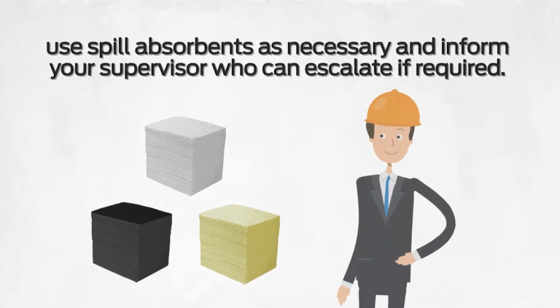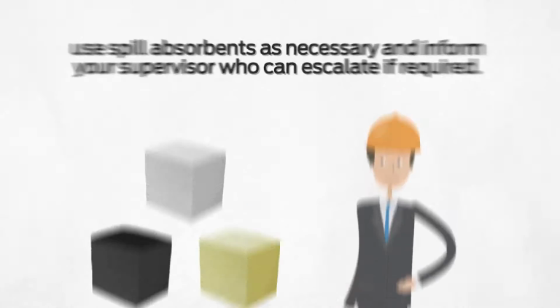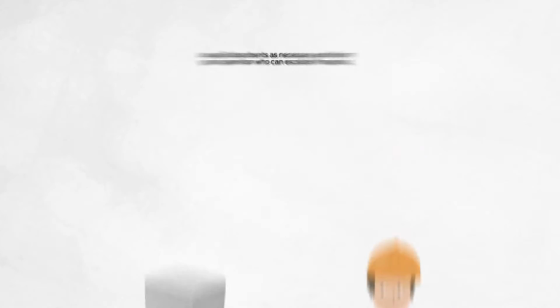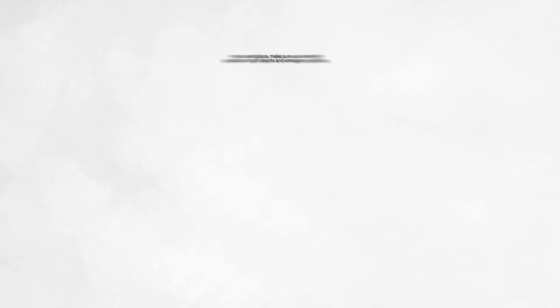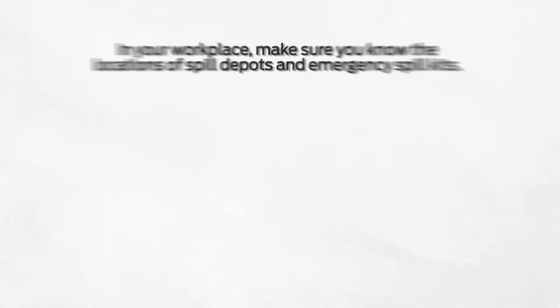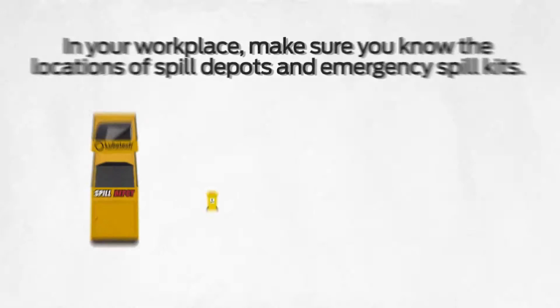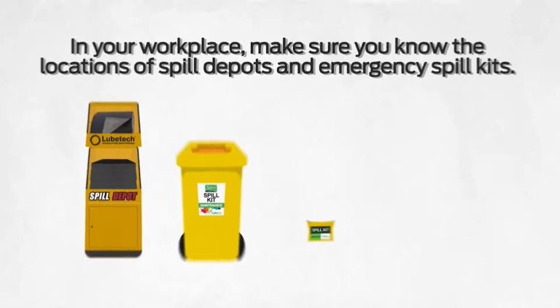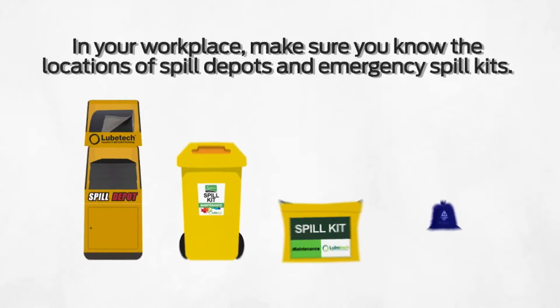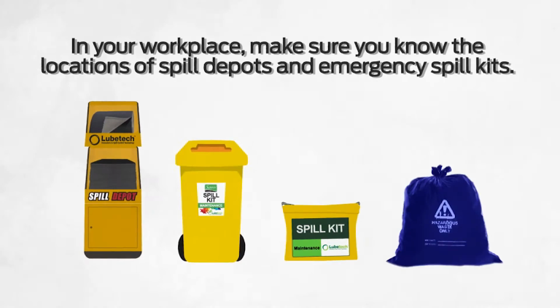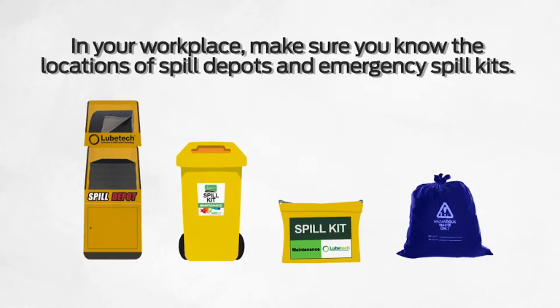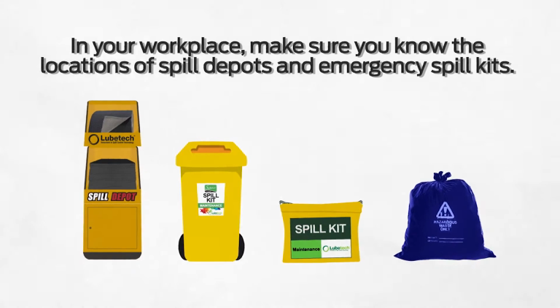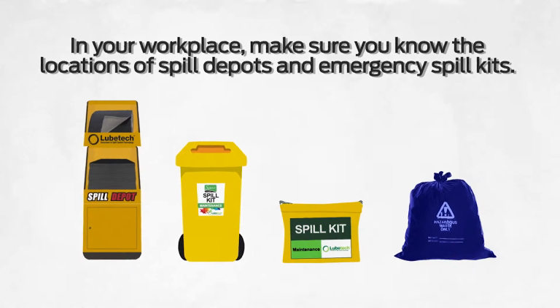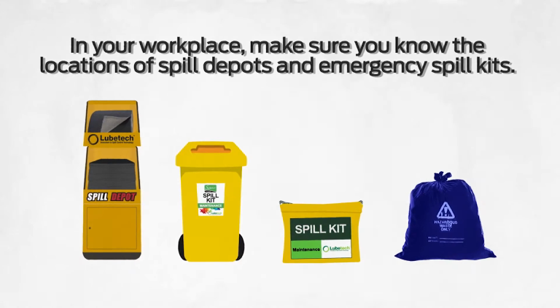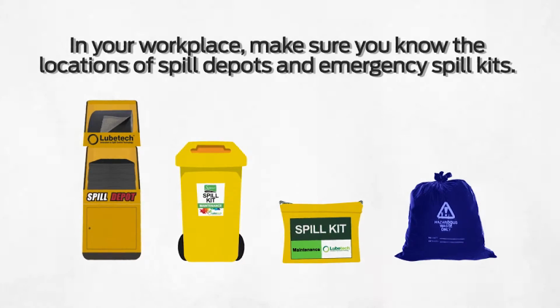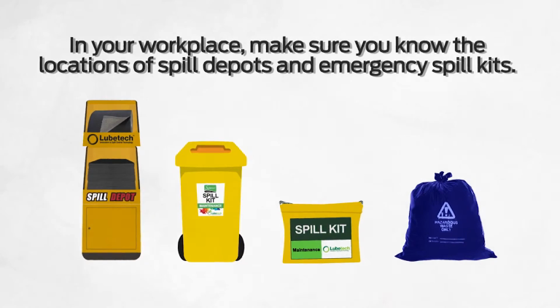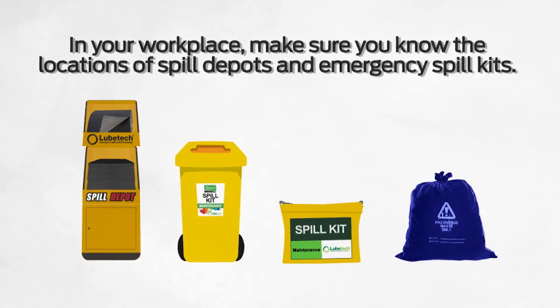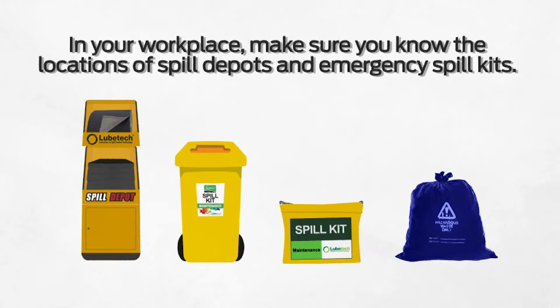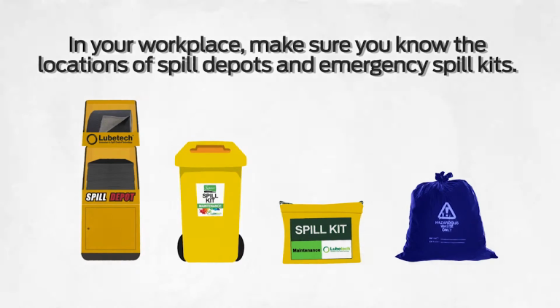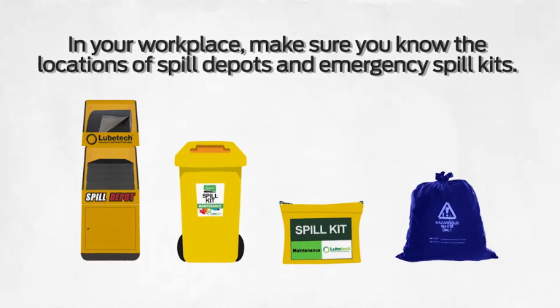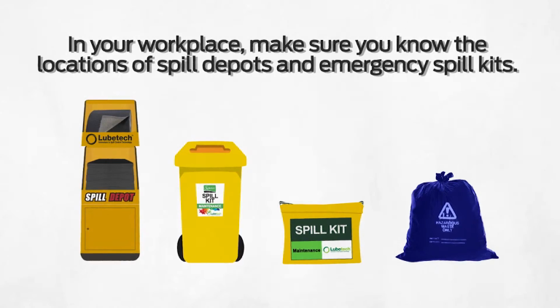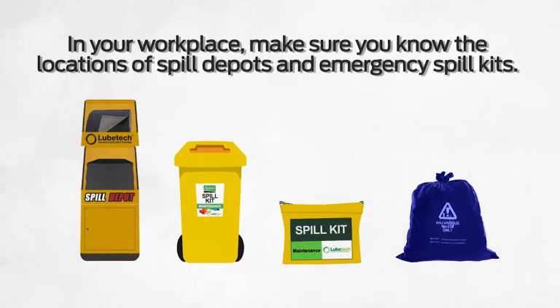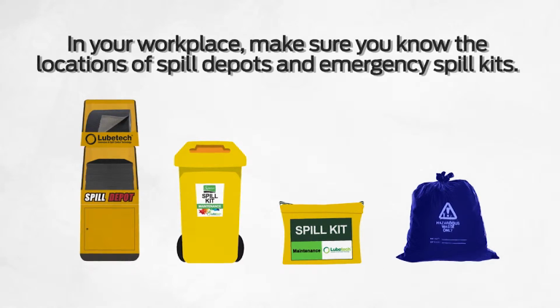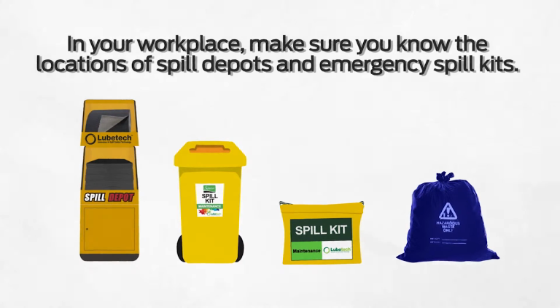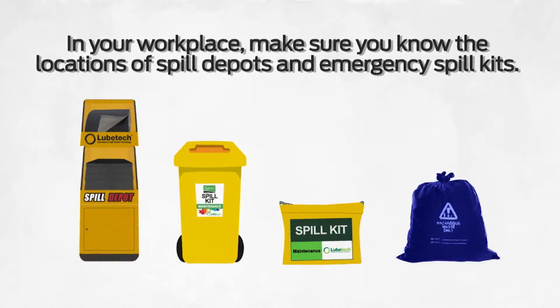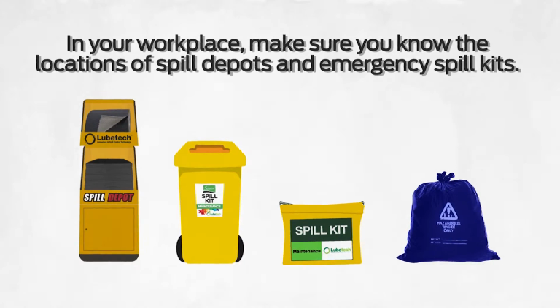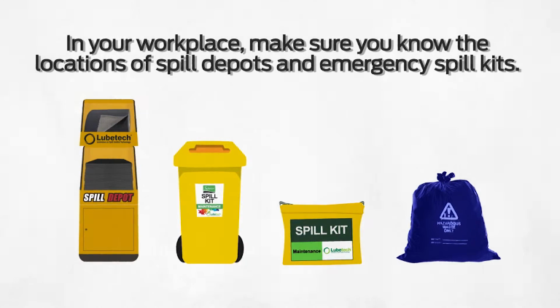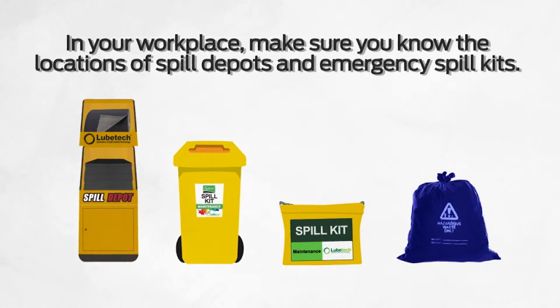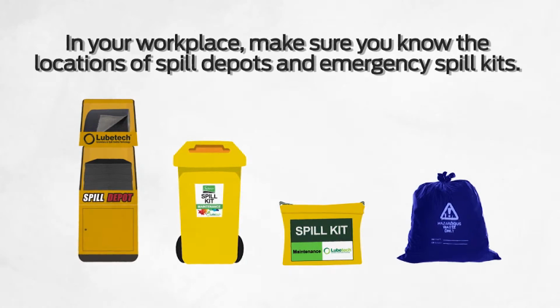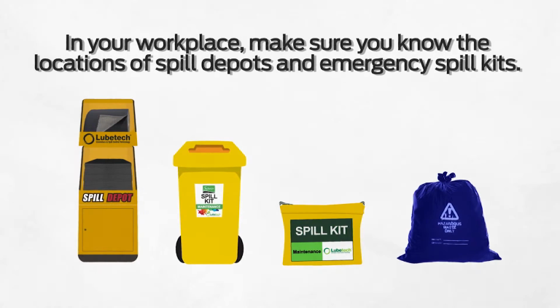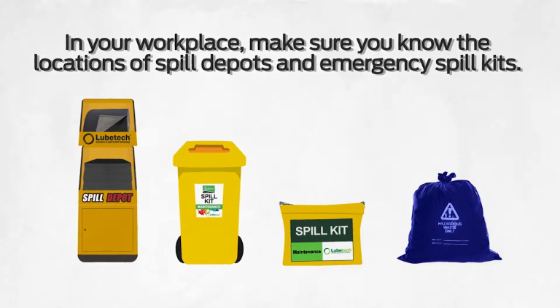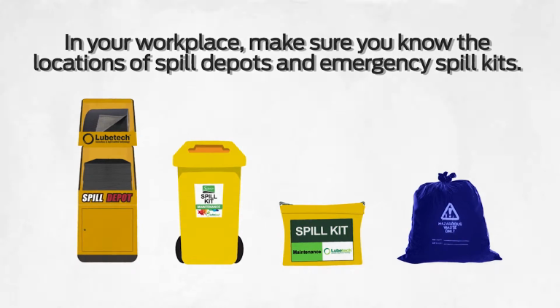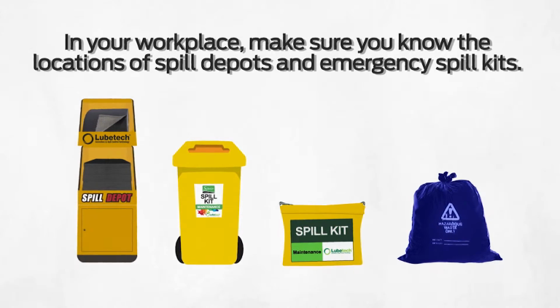In your workplace, make sure you know the locations of spill depots and emergency spill kits.